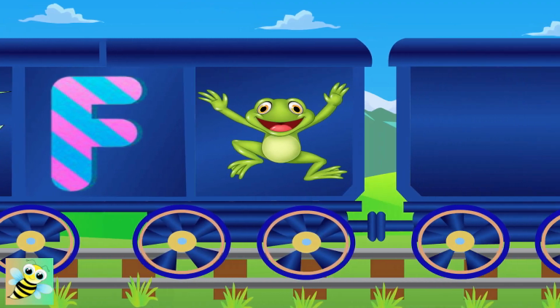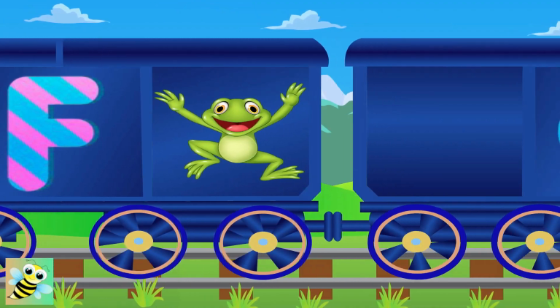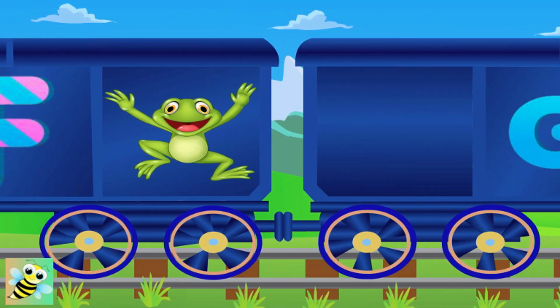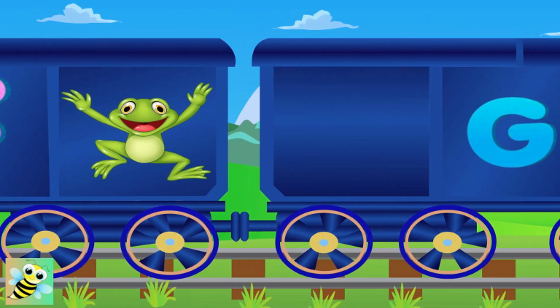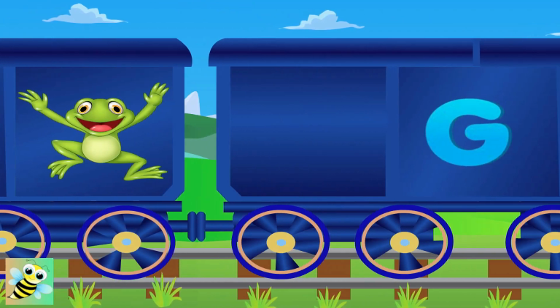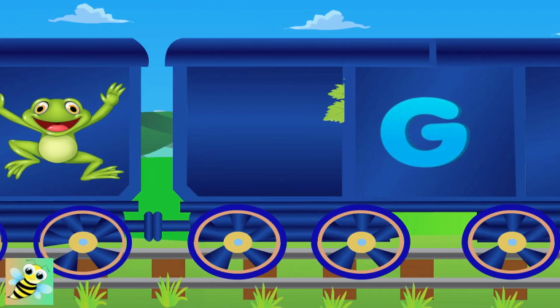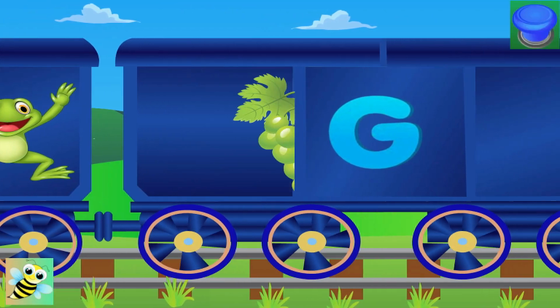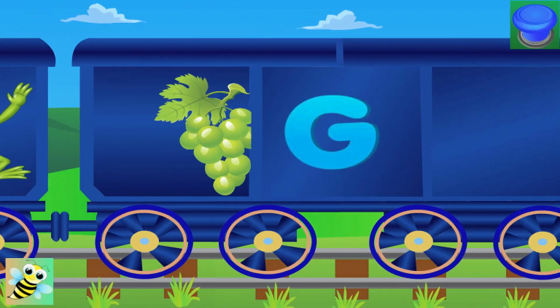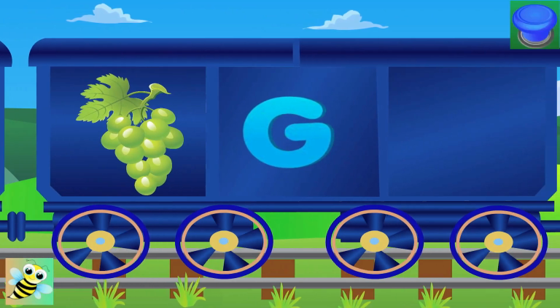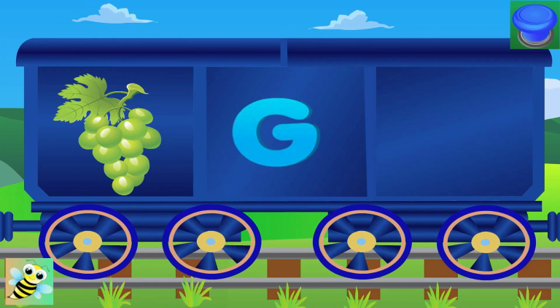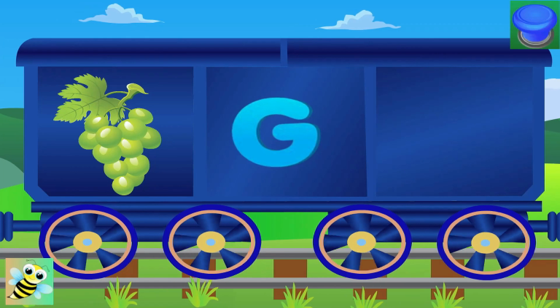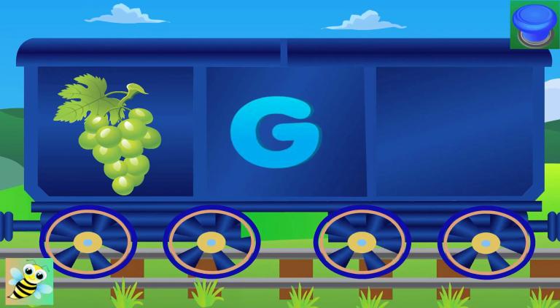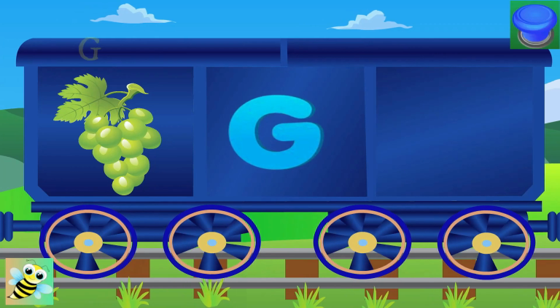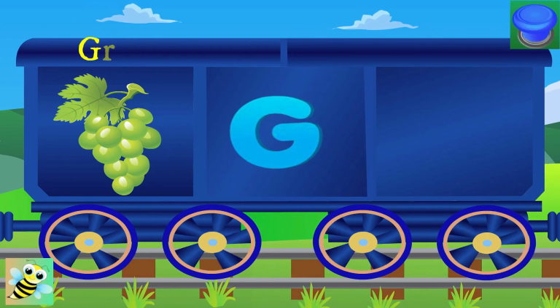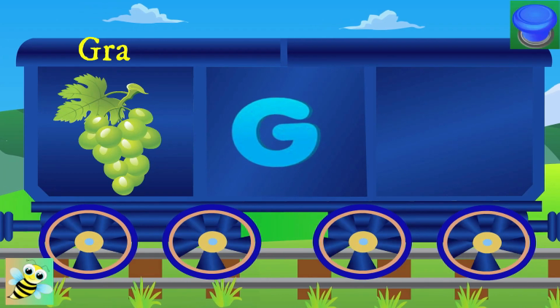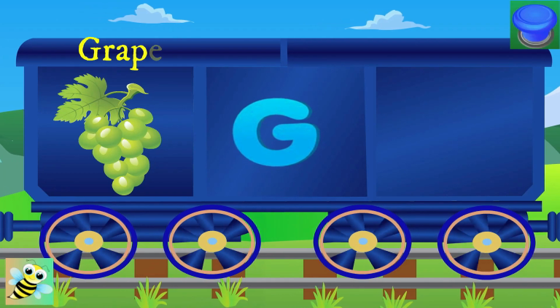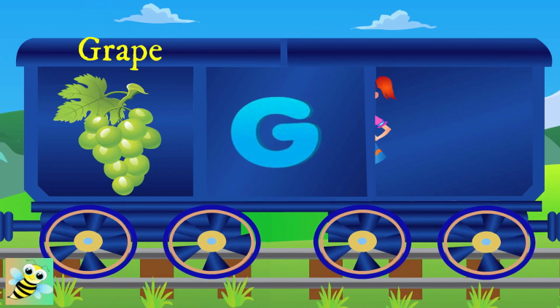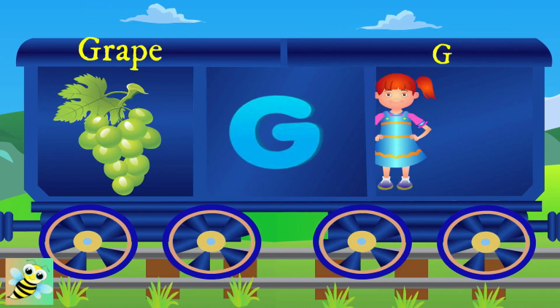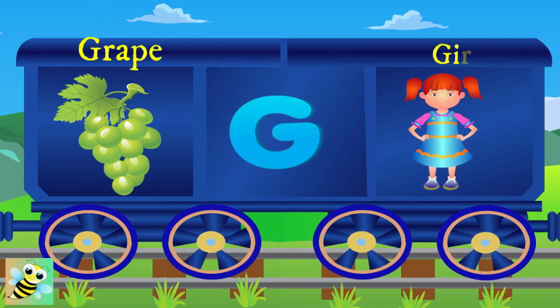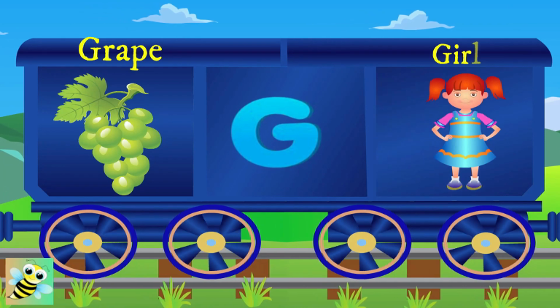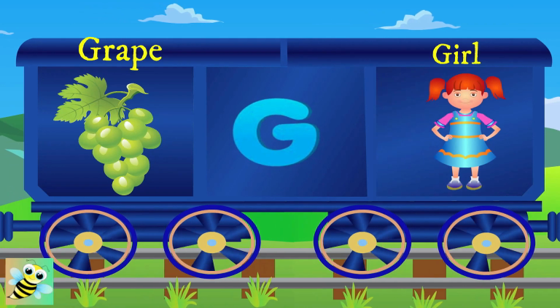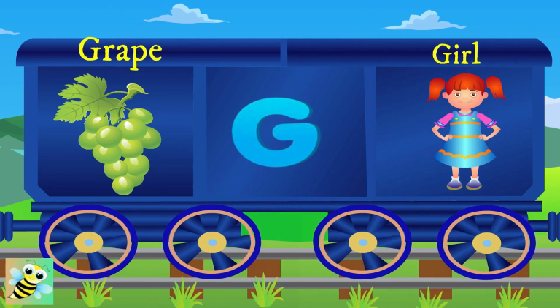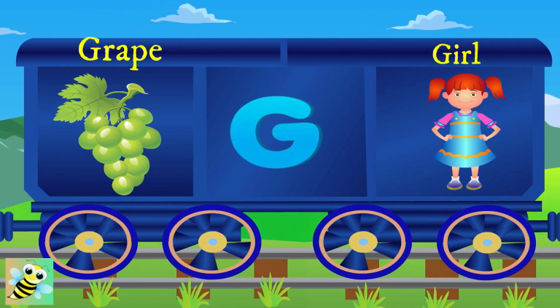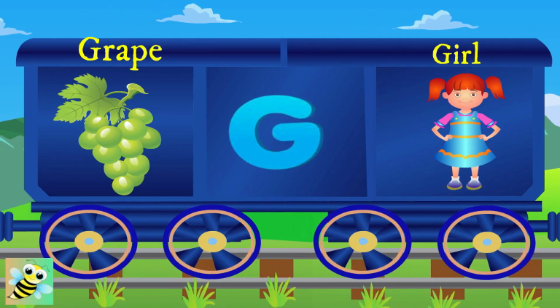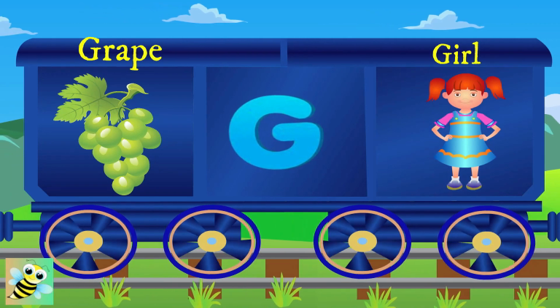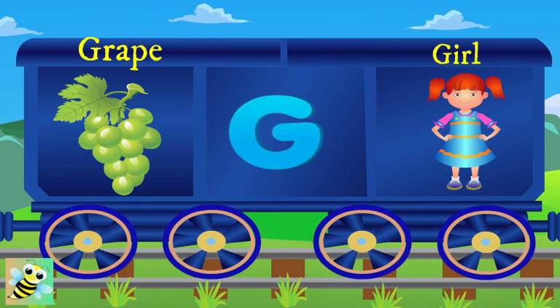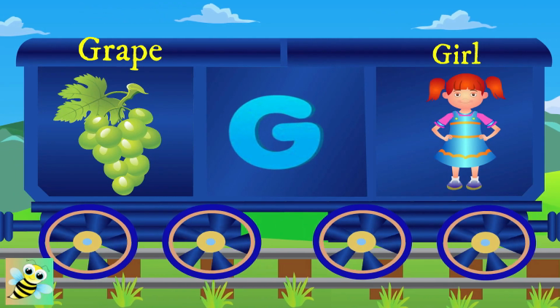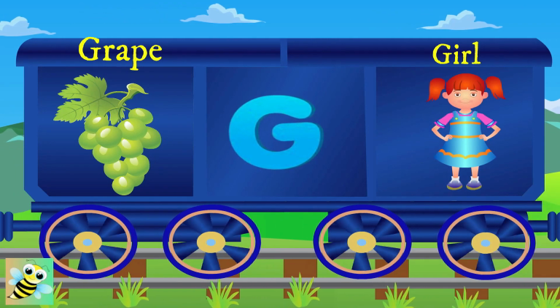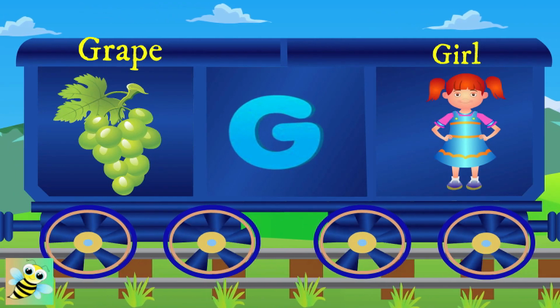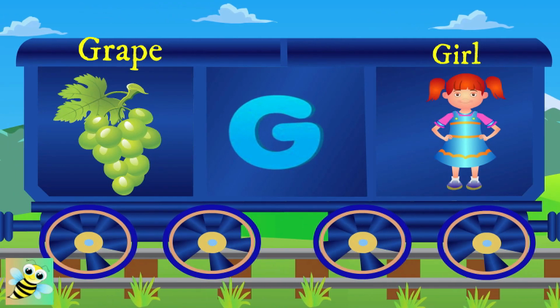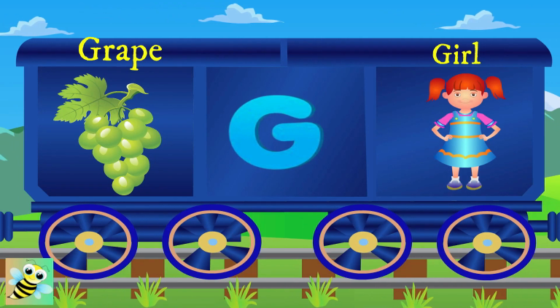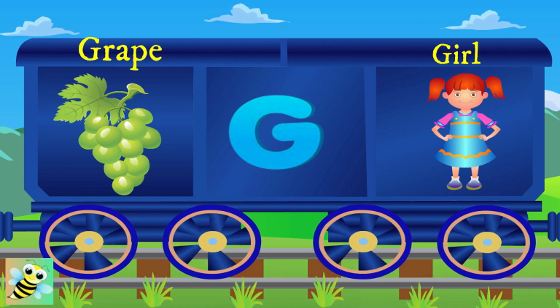Now, G. G for grapes. G for girl, and the girl is happy.